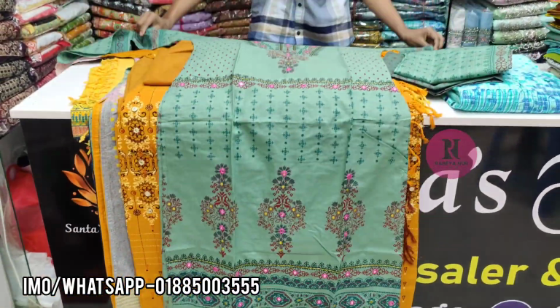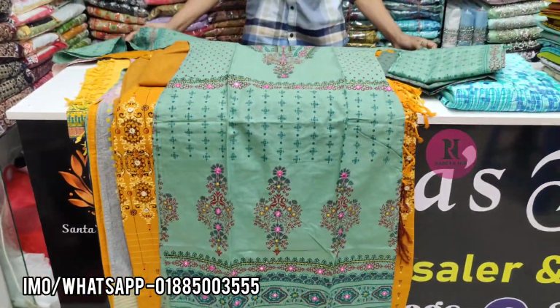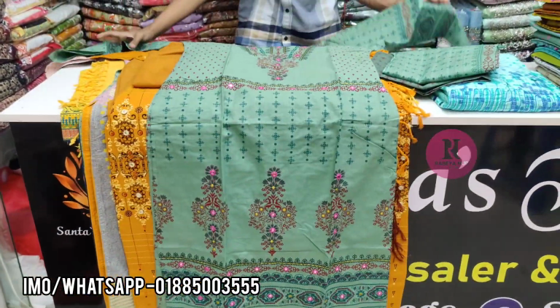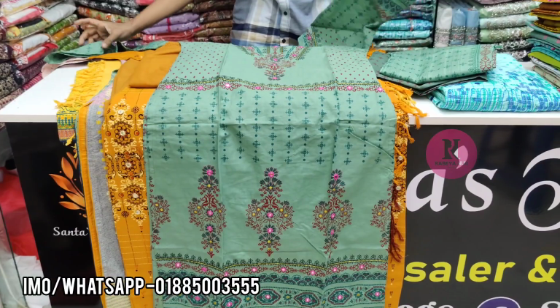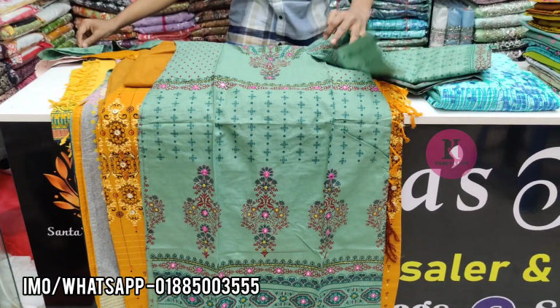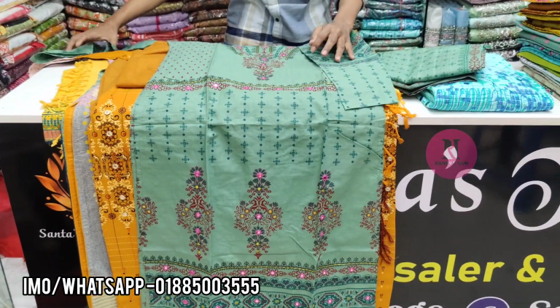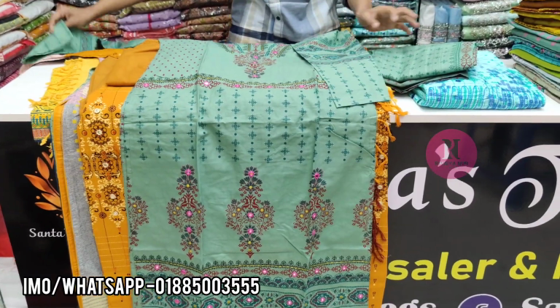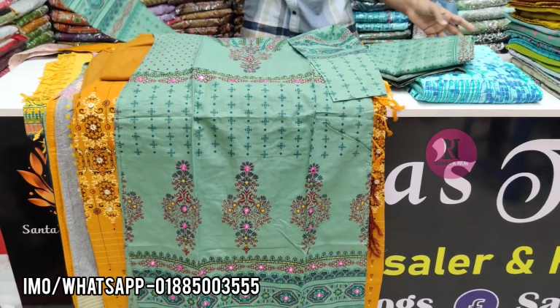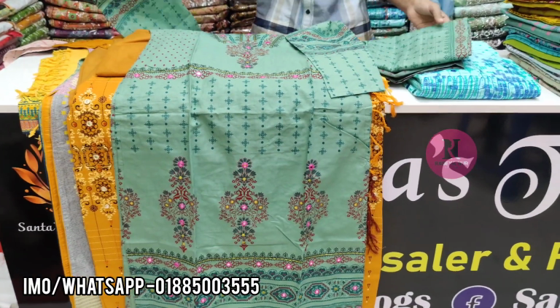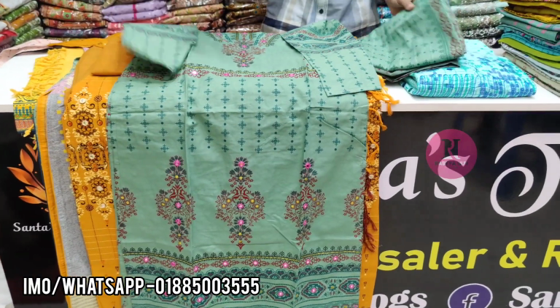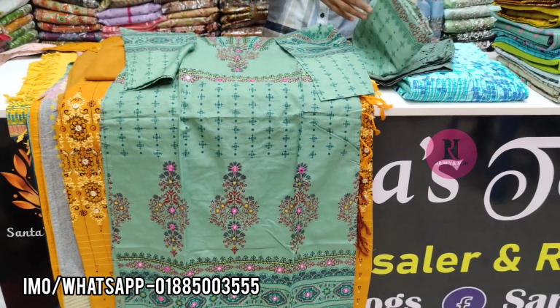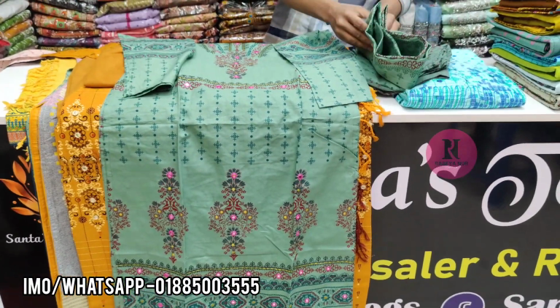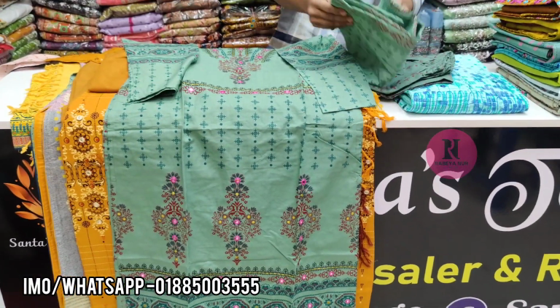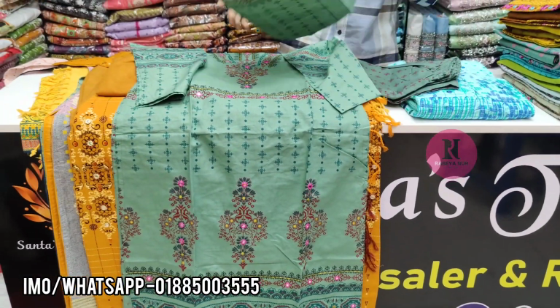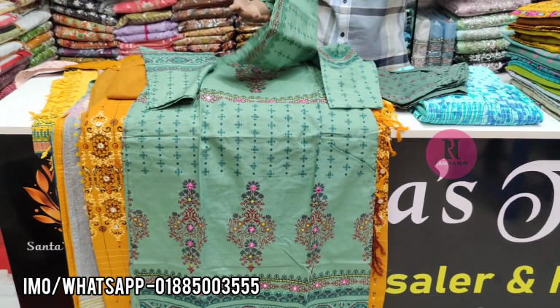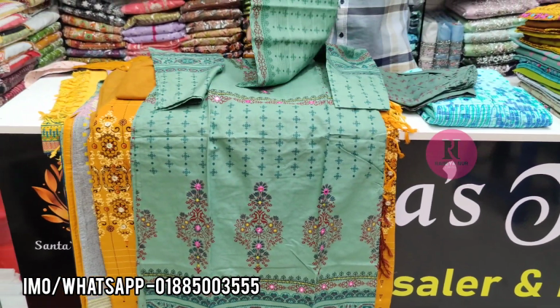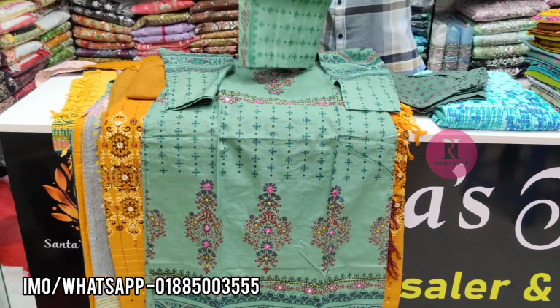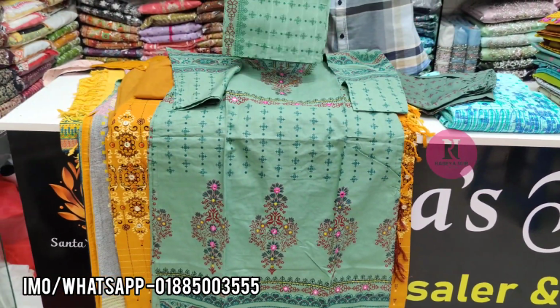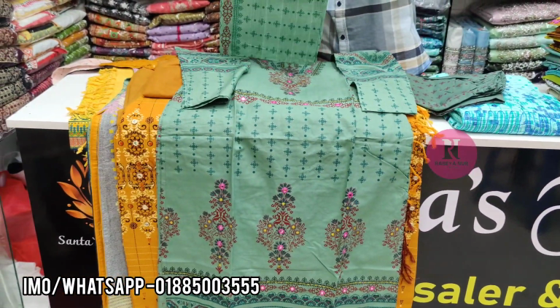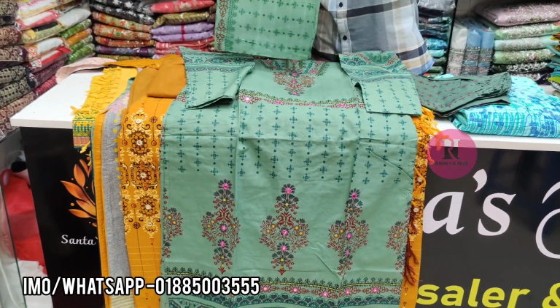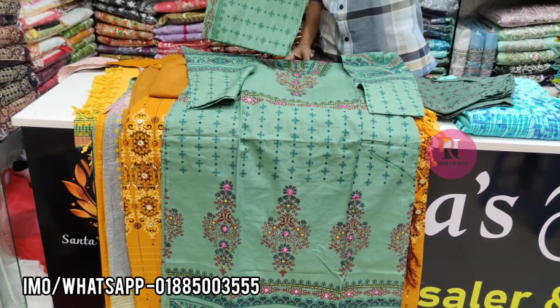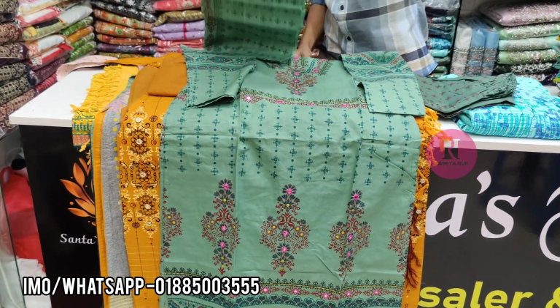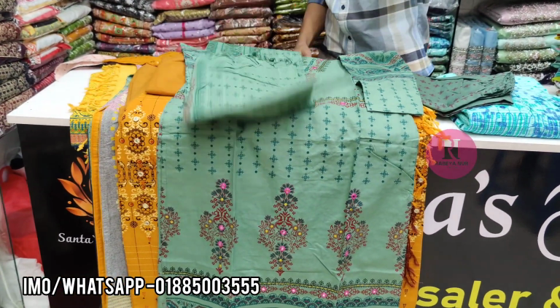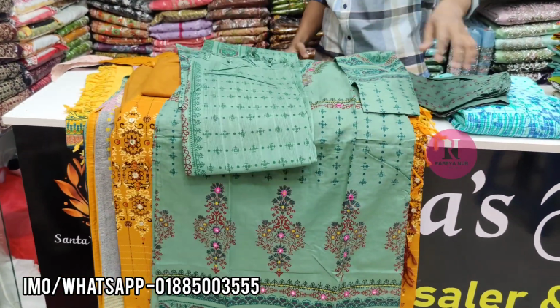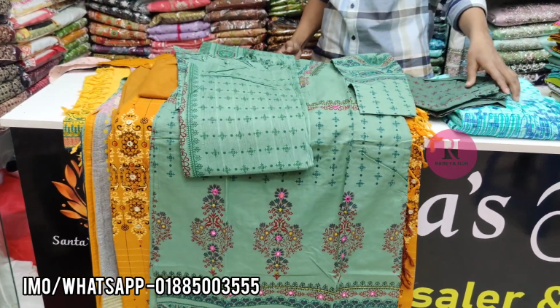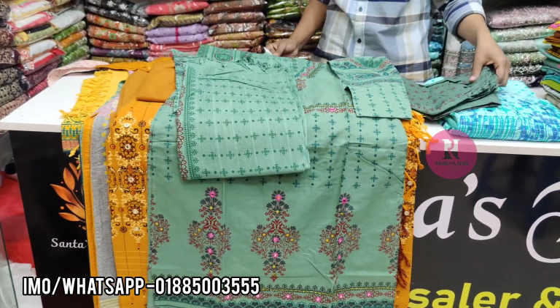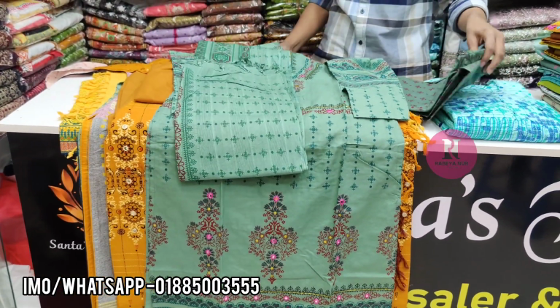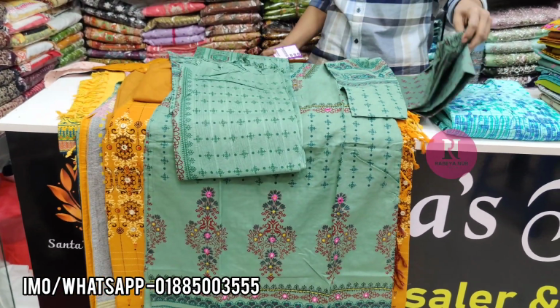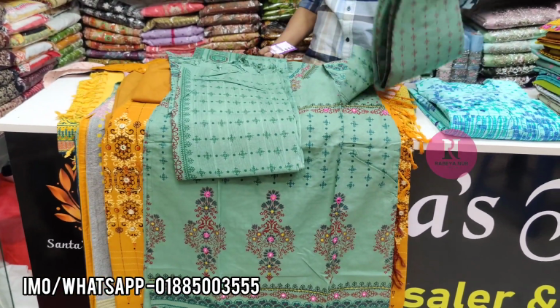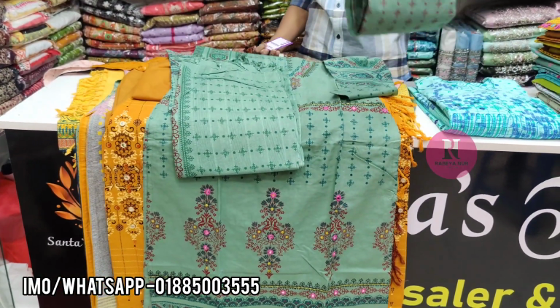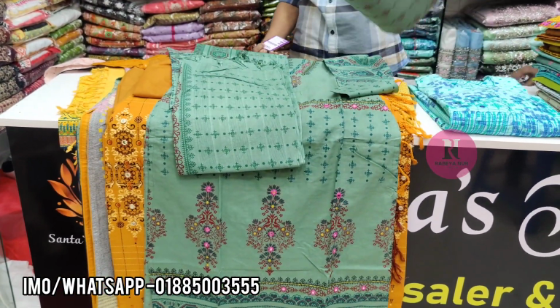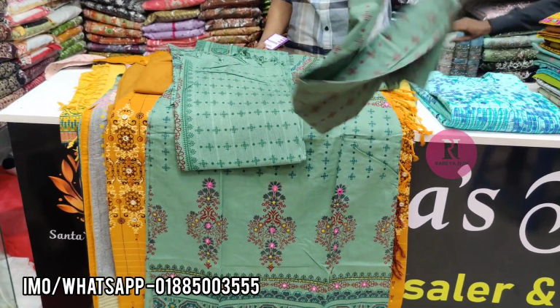If the color is 100% cotton, then the color is a 100% cotton and it is salwar.